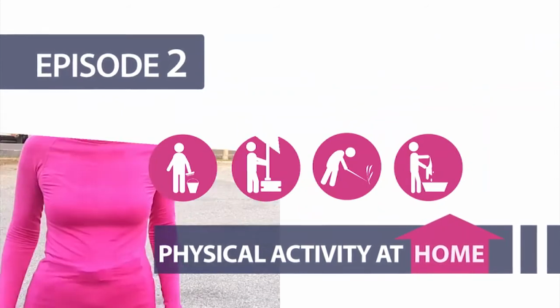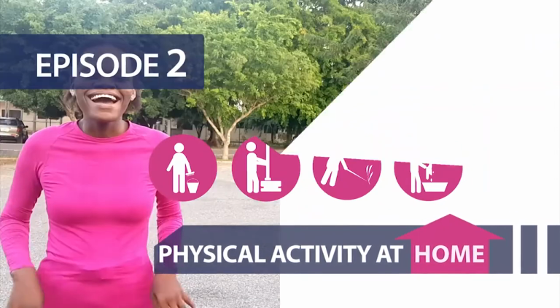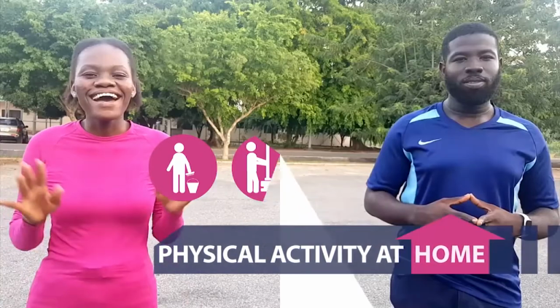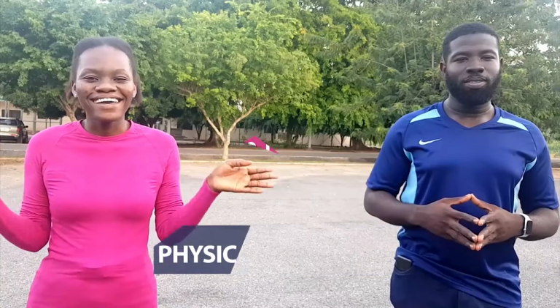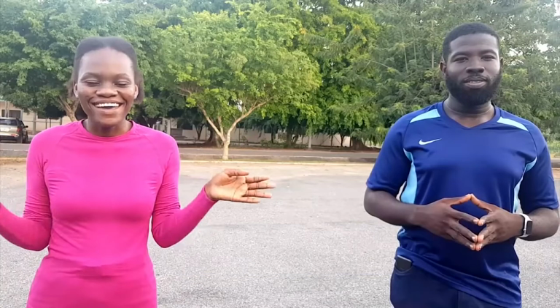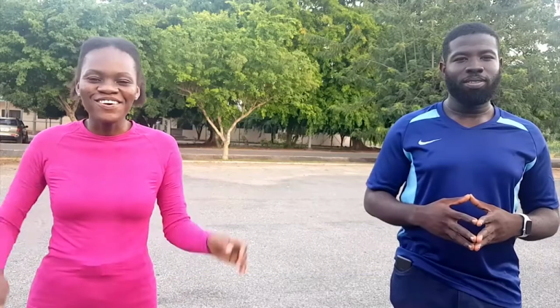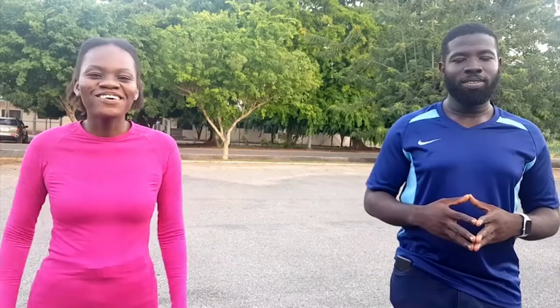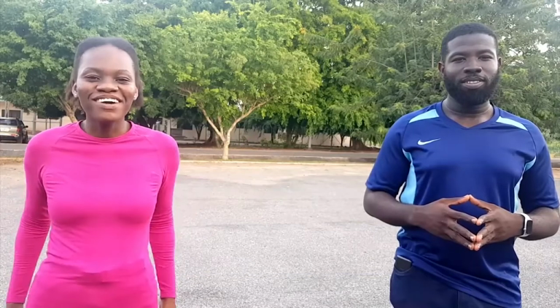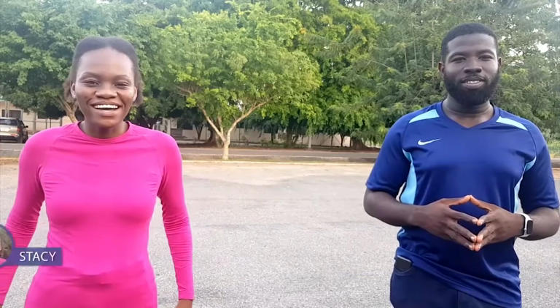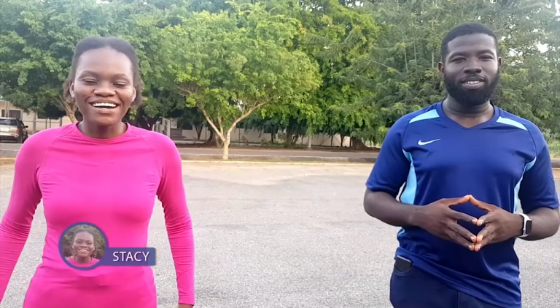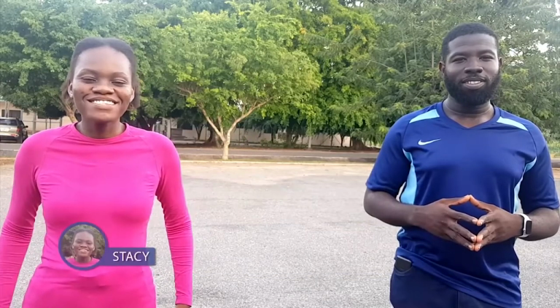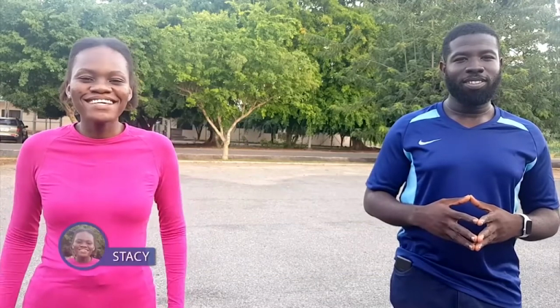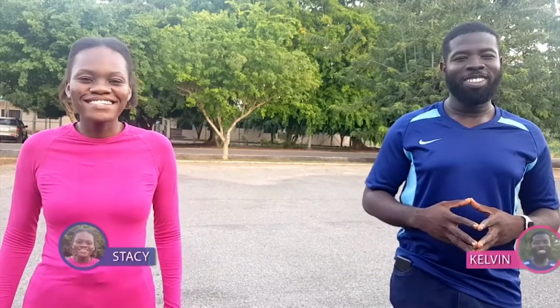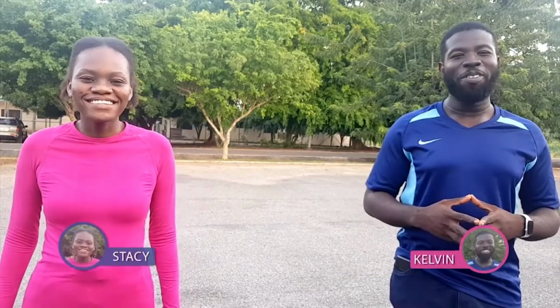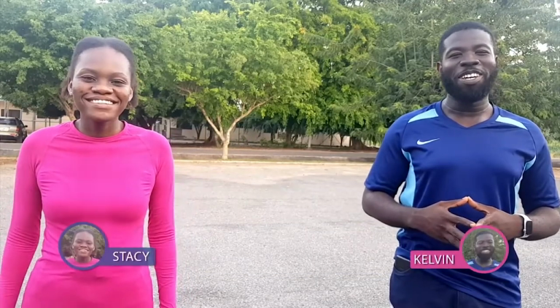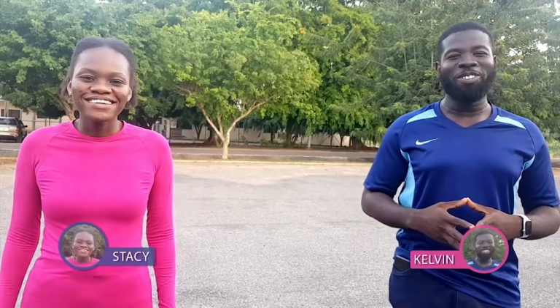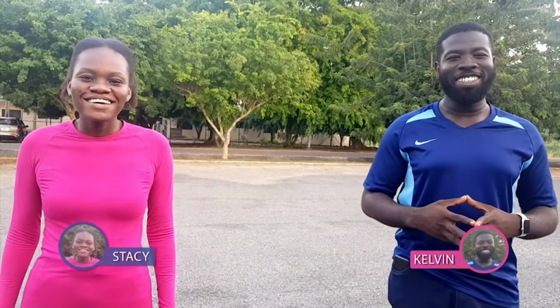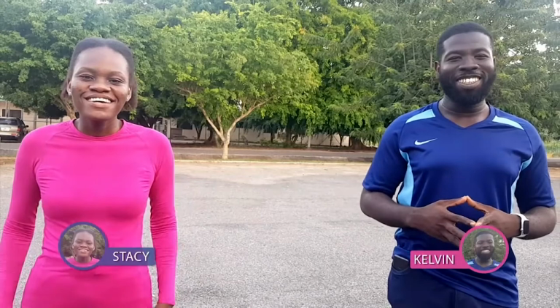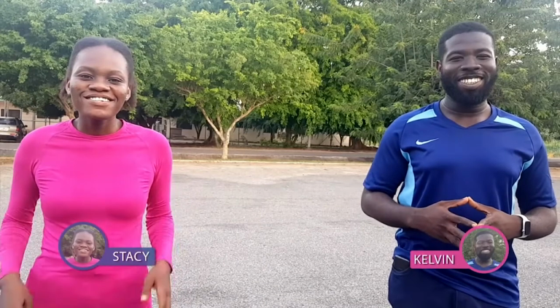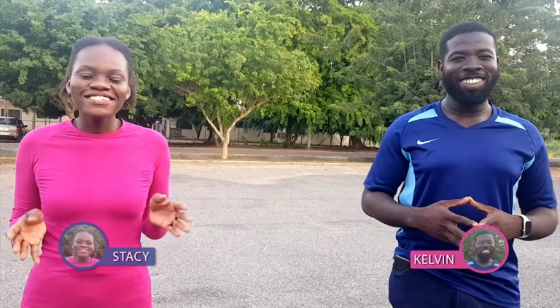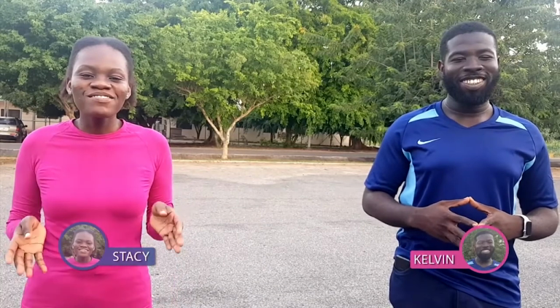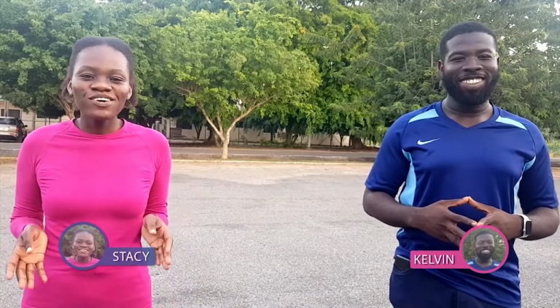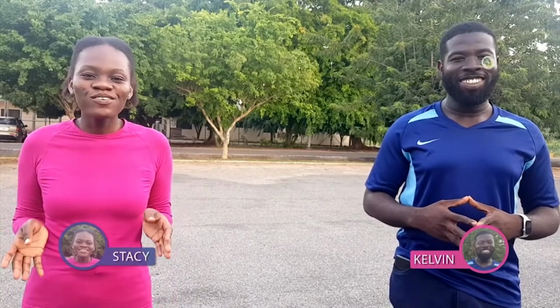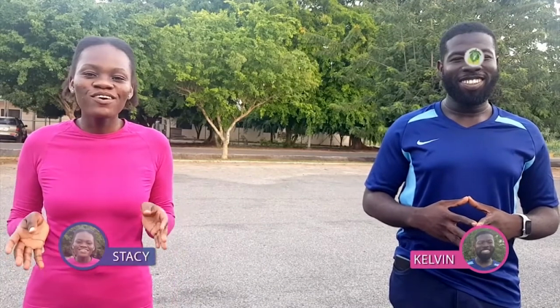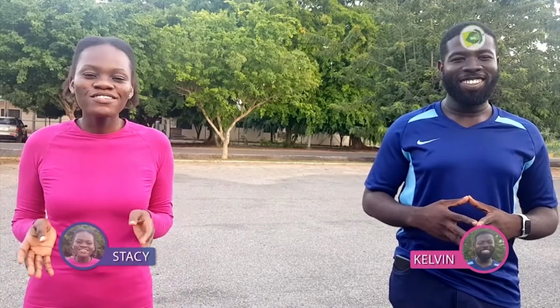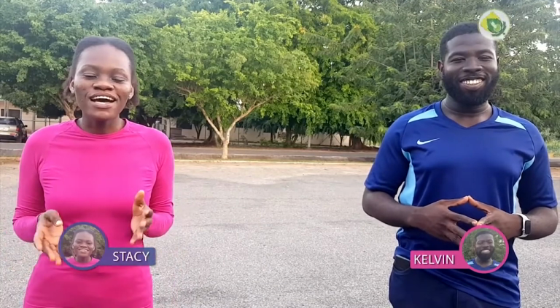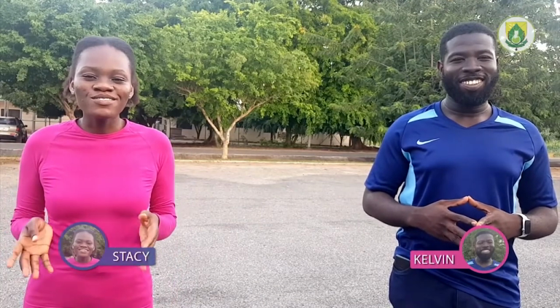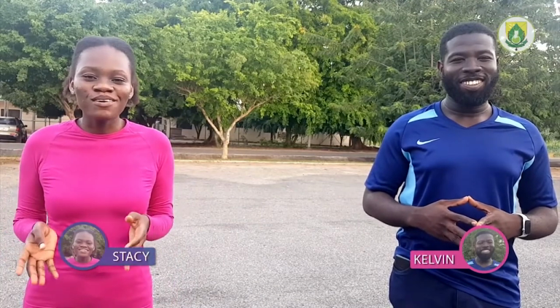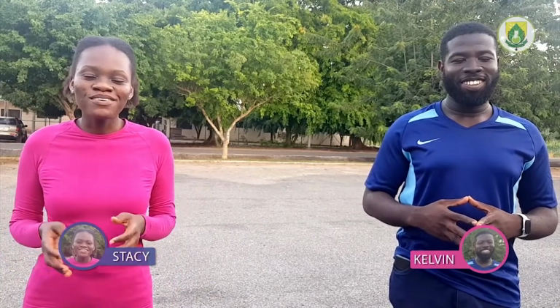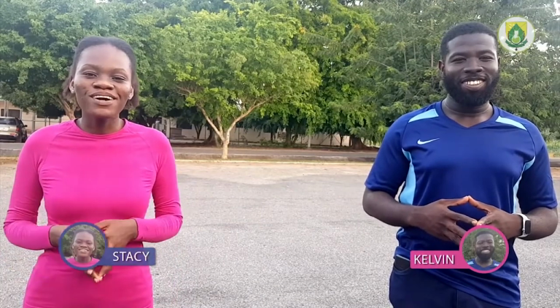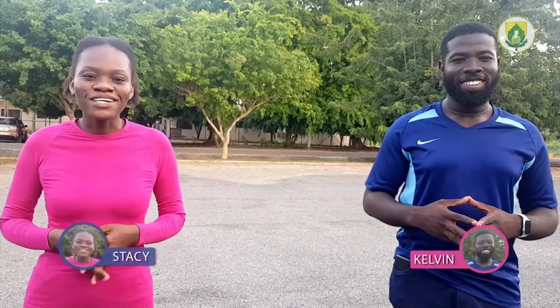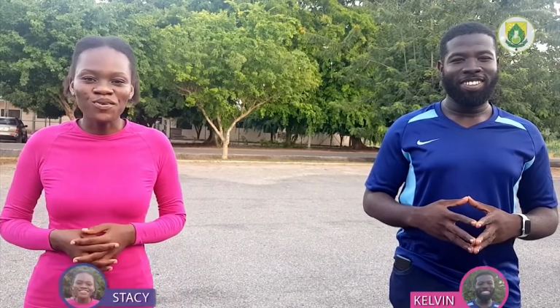Hi and welcome back. I'm Stacey. I'm Kelvin. Today's episode will focus on how to keep fit while at home.